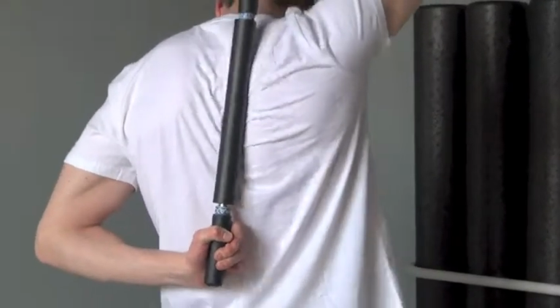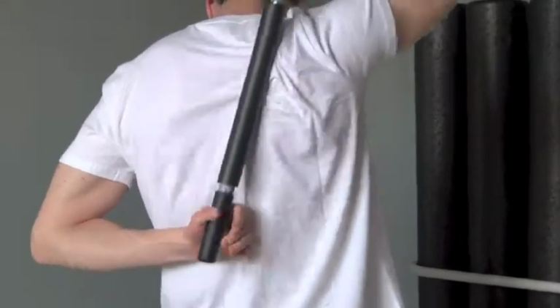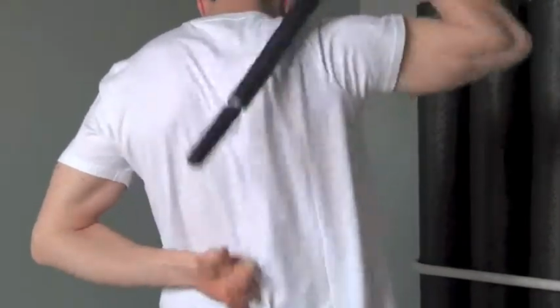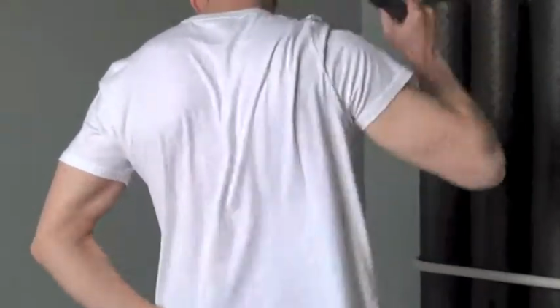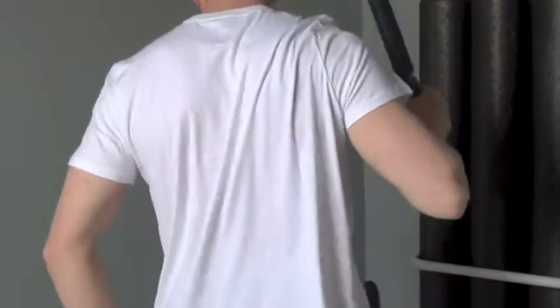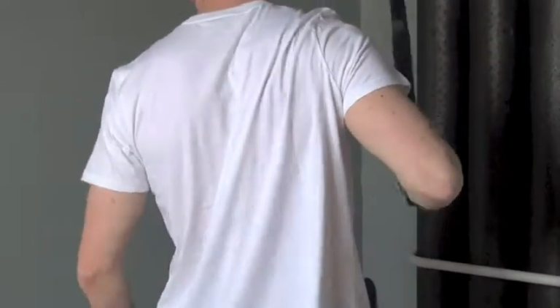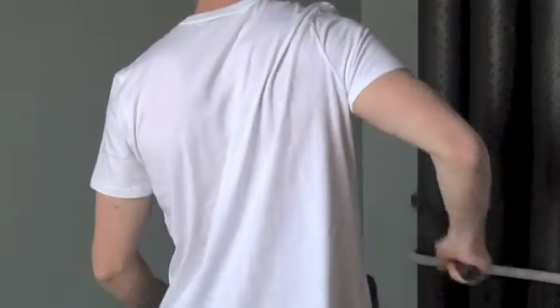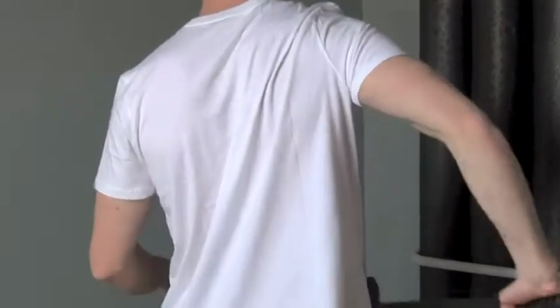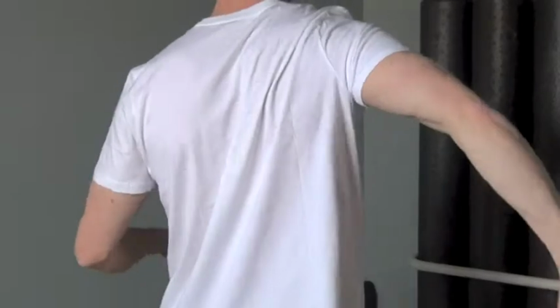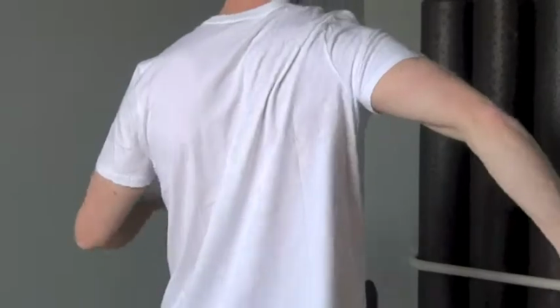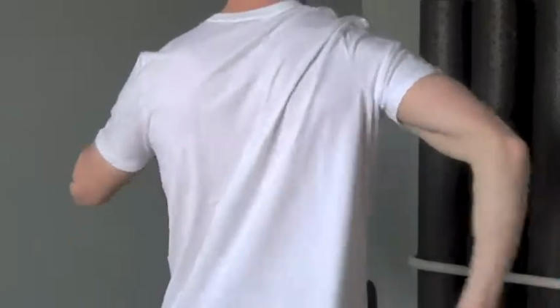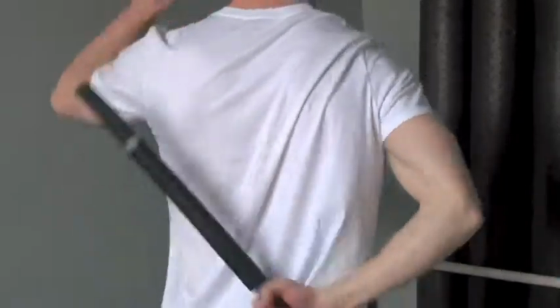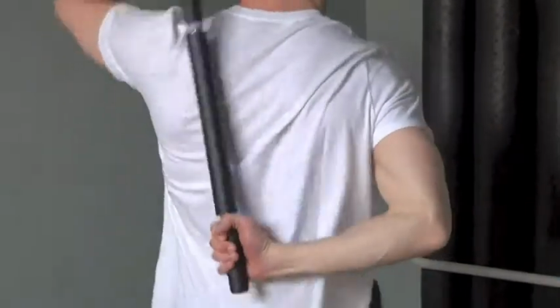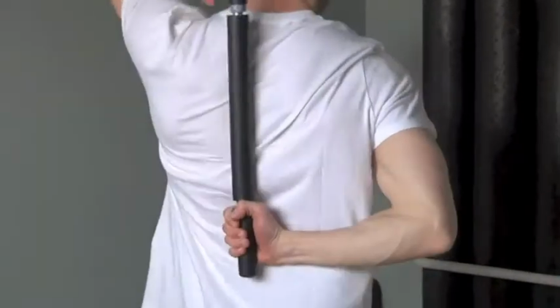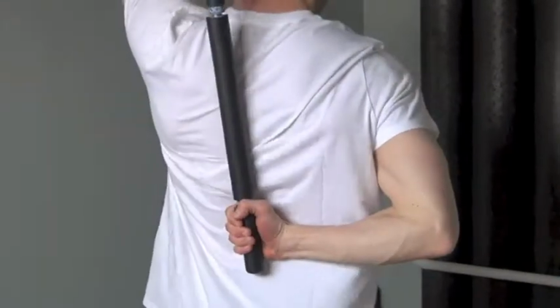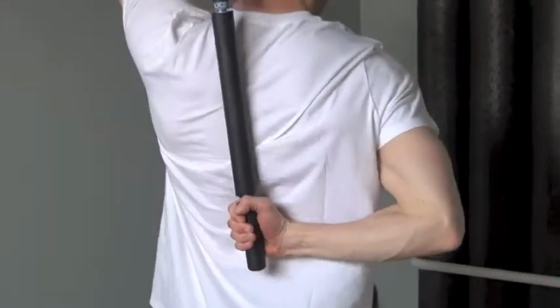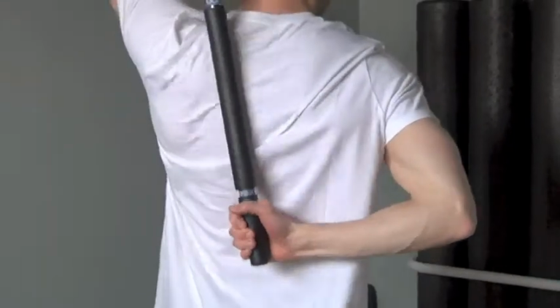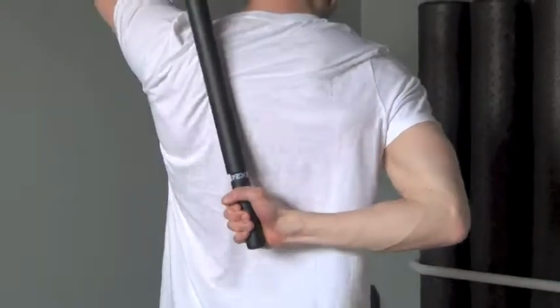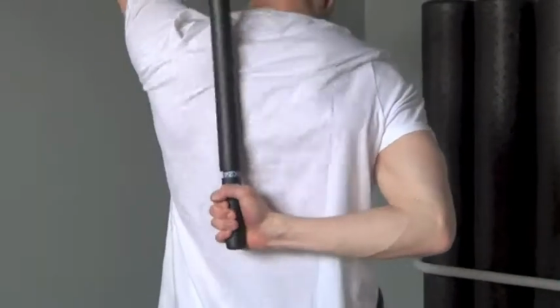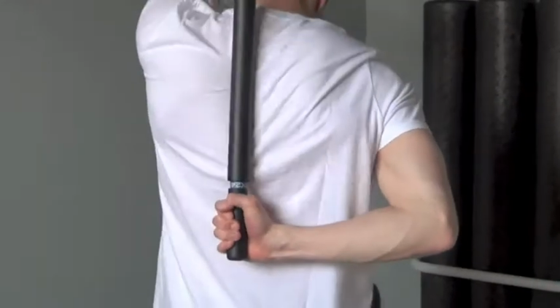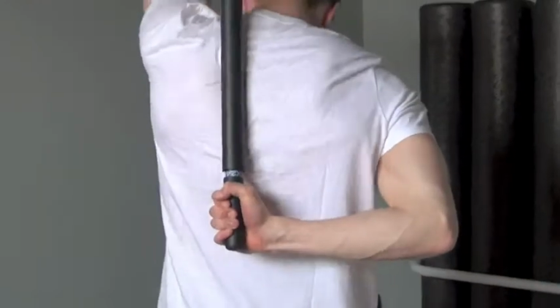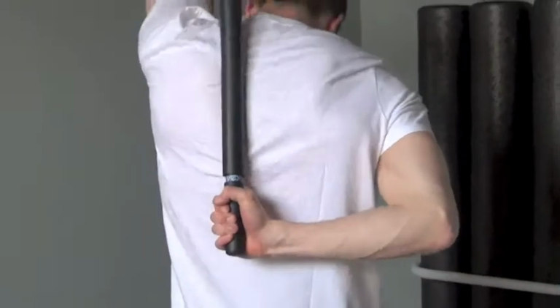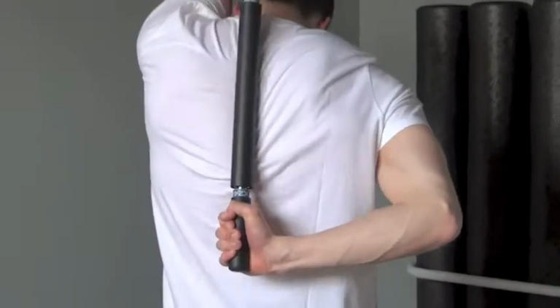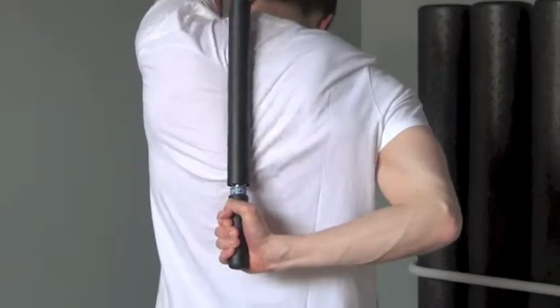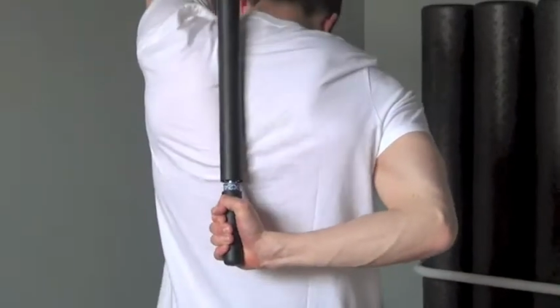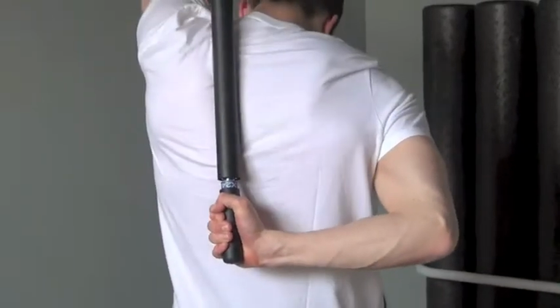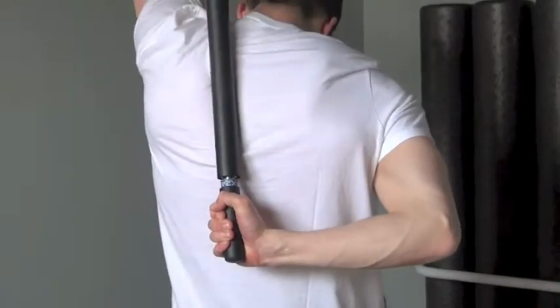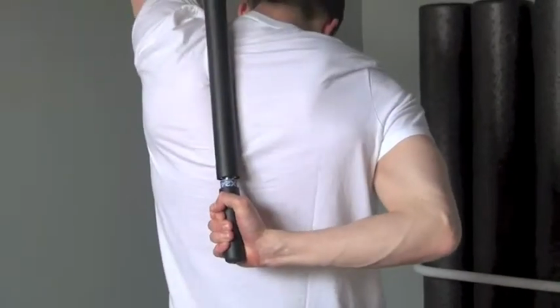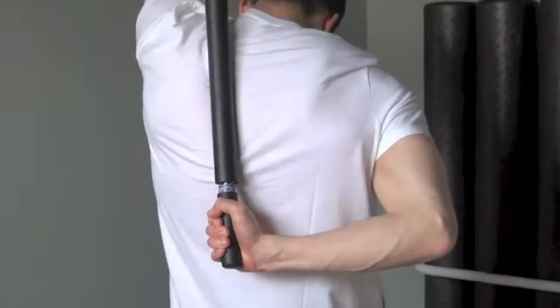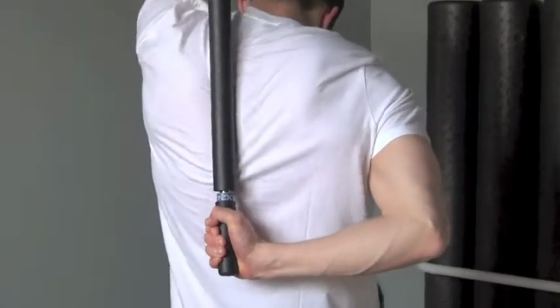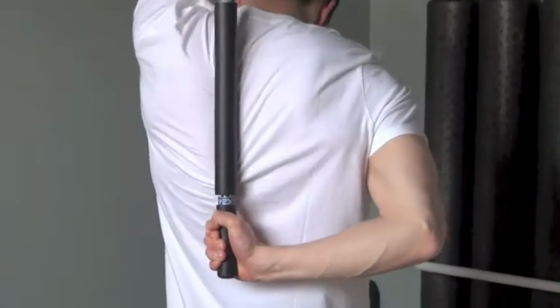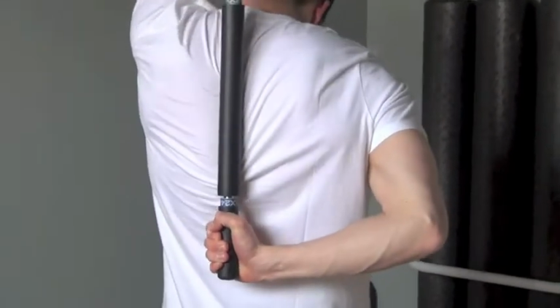Typically, this takes about 20 to 45 seconds. Continue on to the next tender spot and repeat.